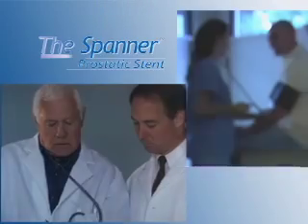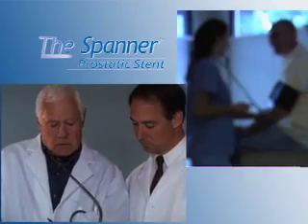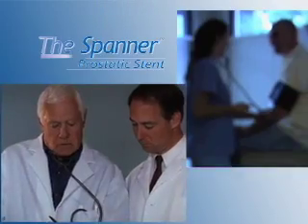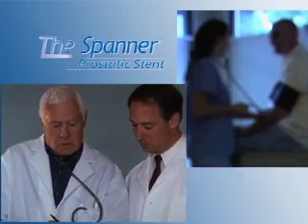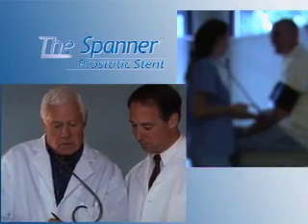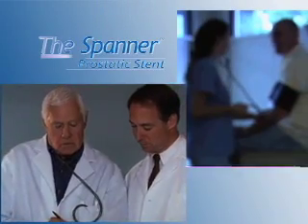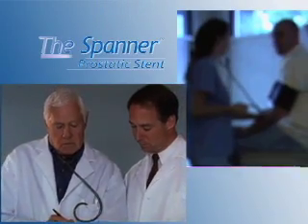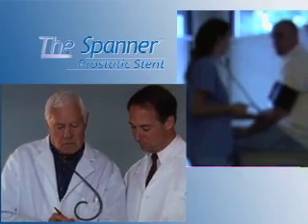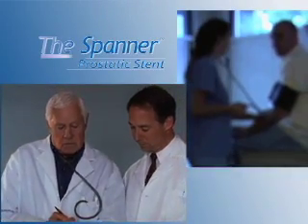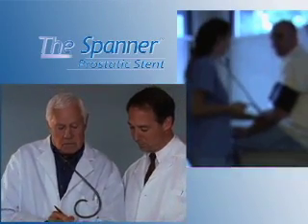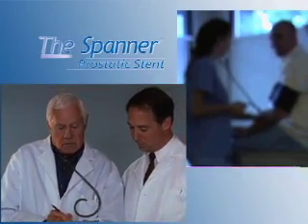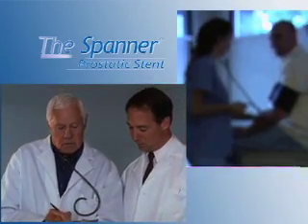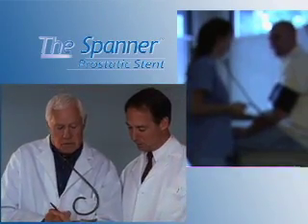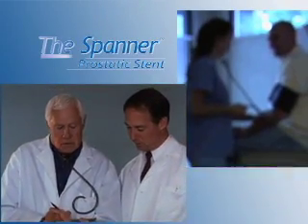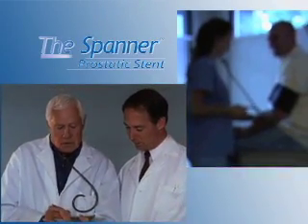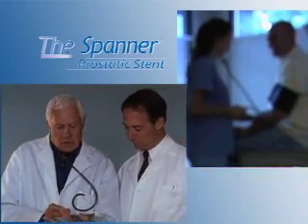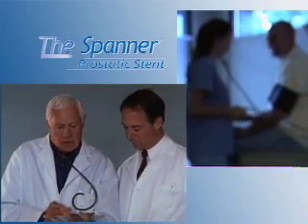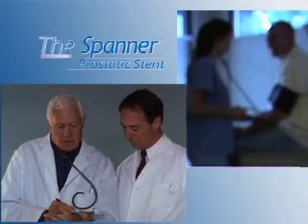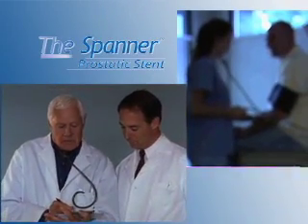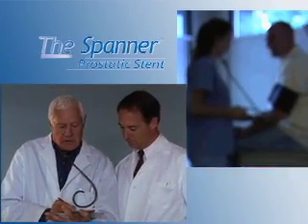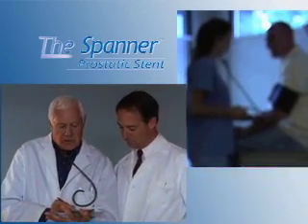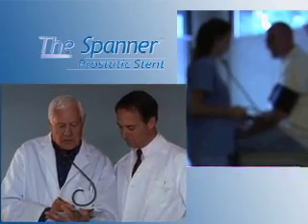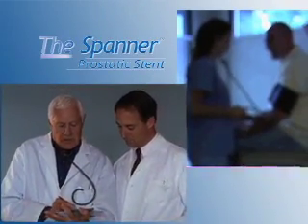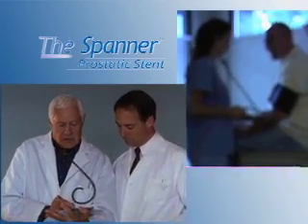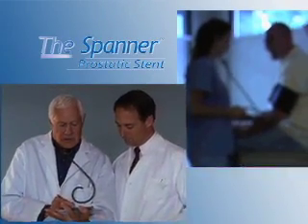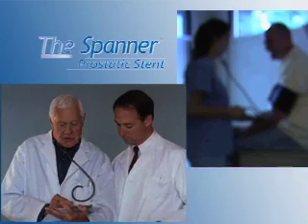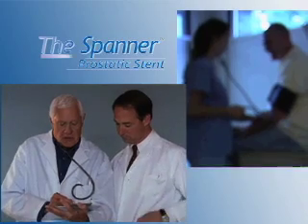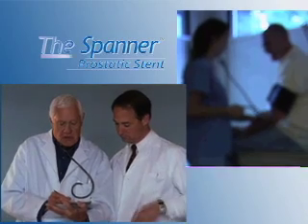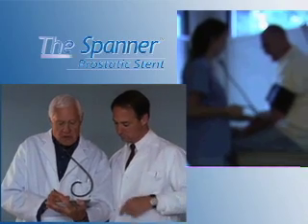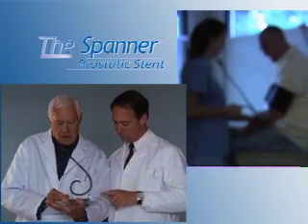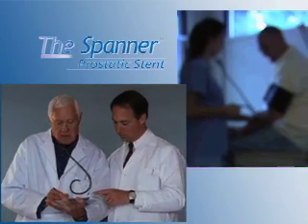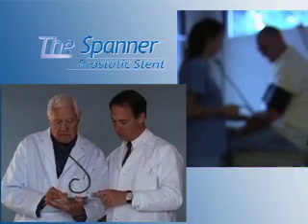The Spanner is designed for use in the office setting with no cystoscopy or imaging required for device placement.